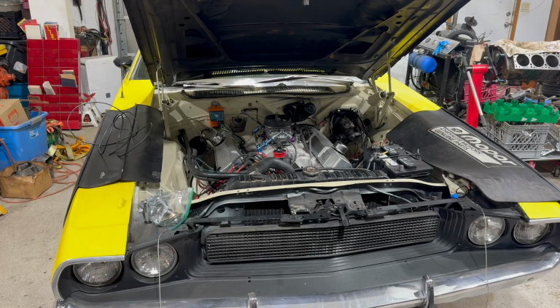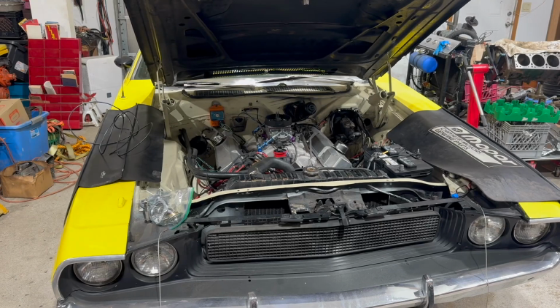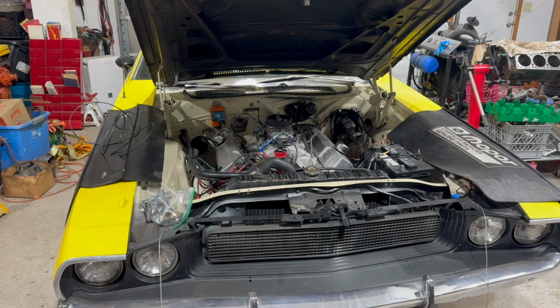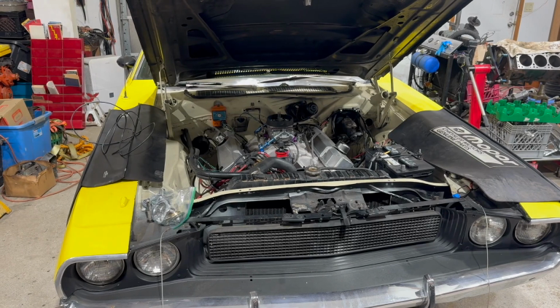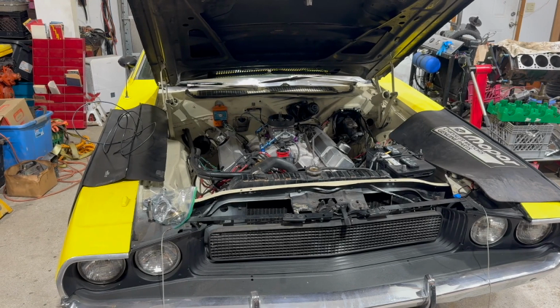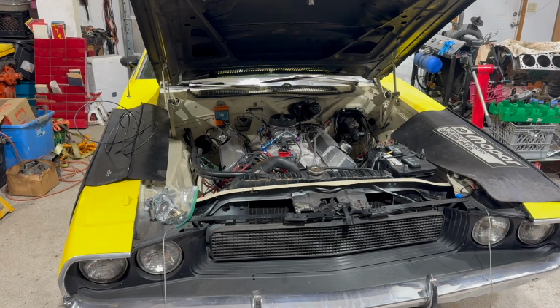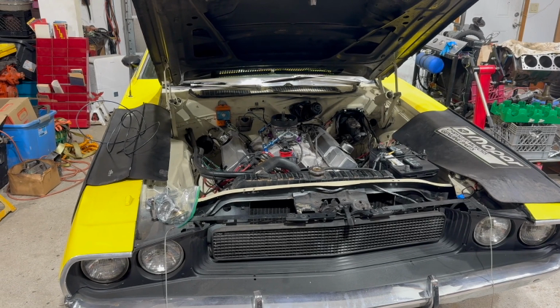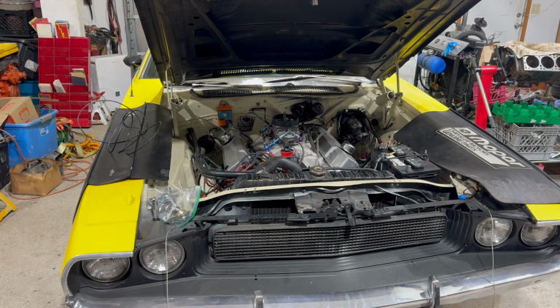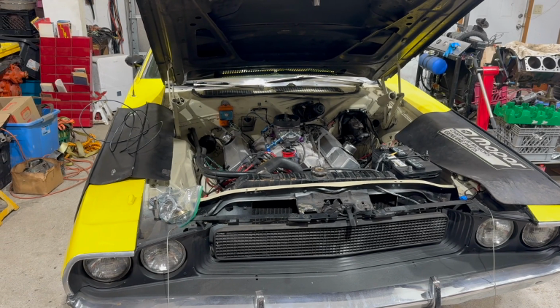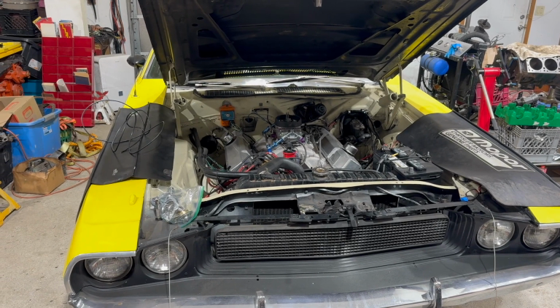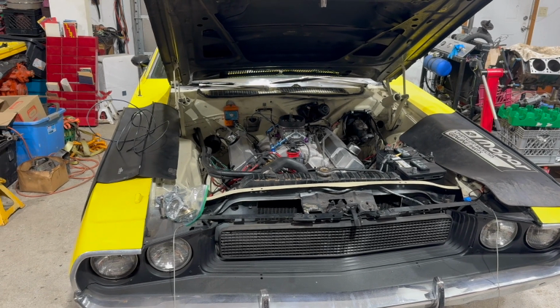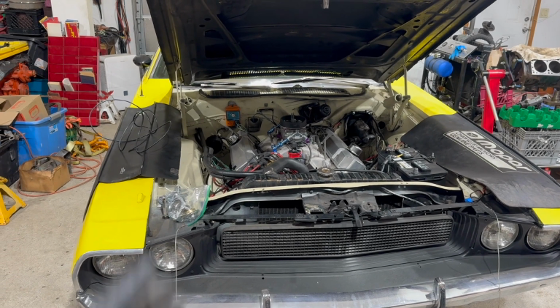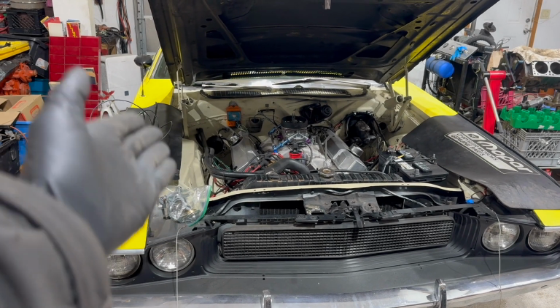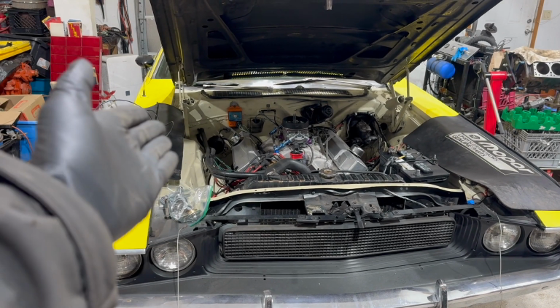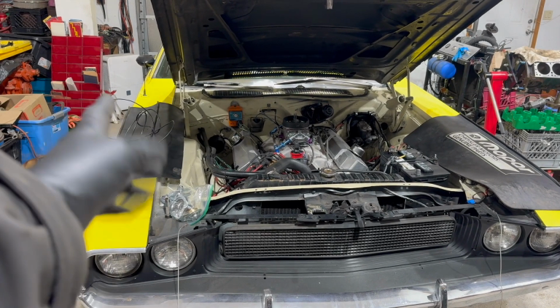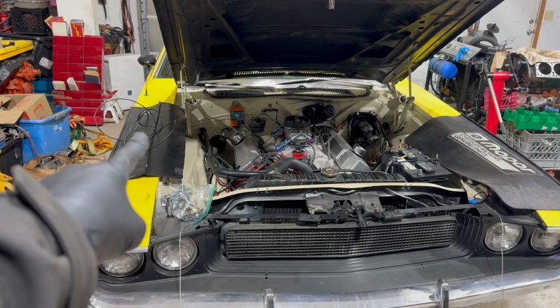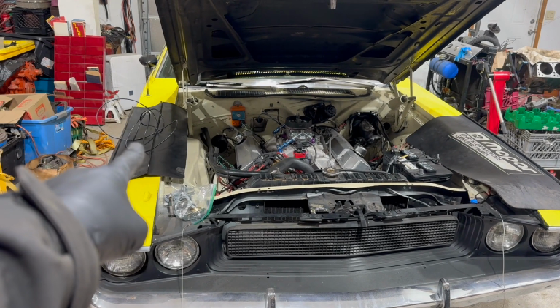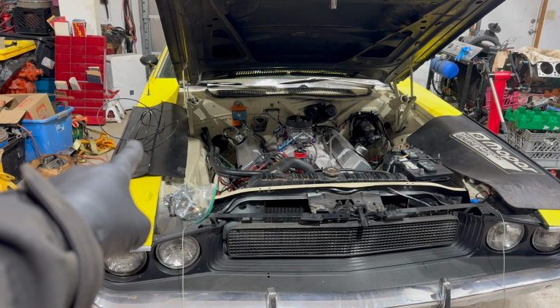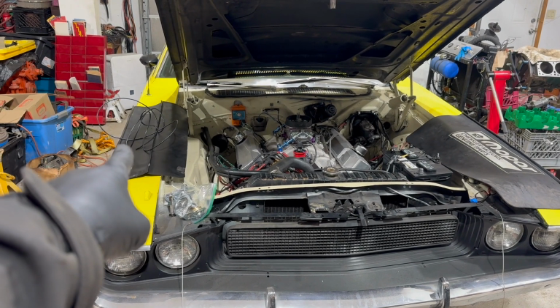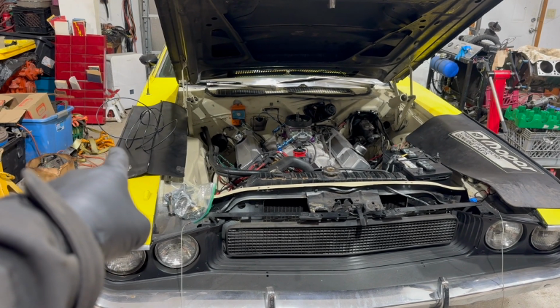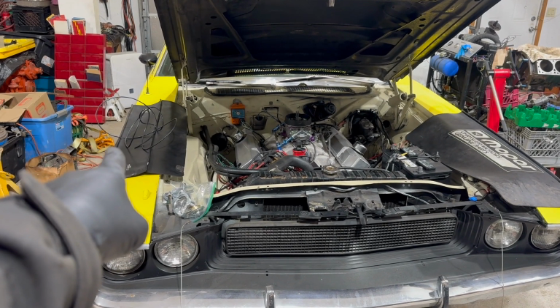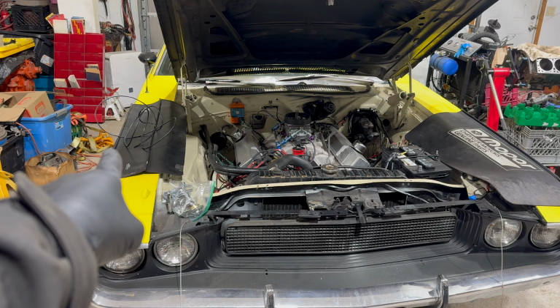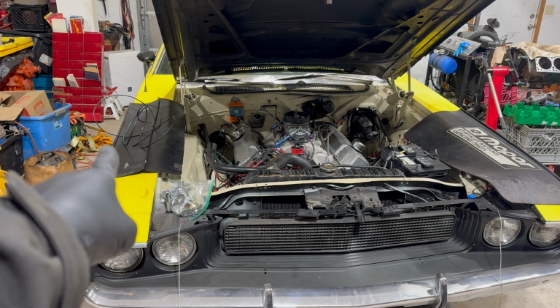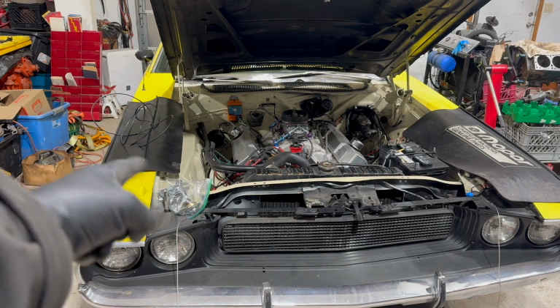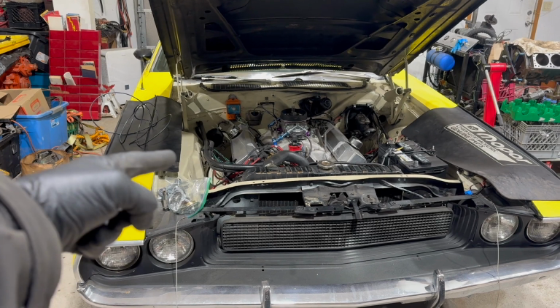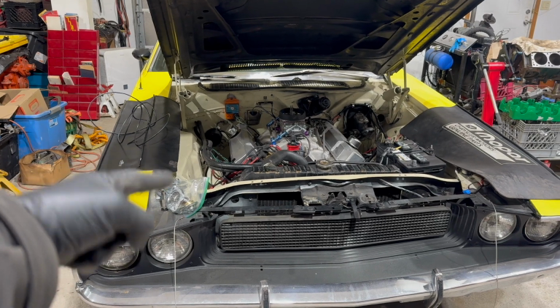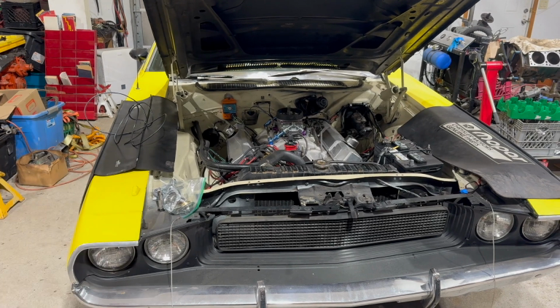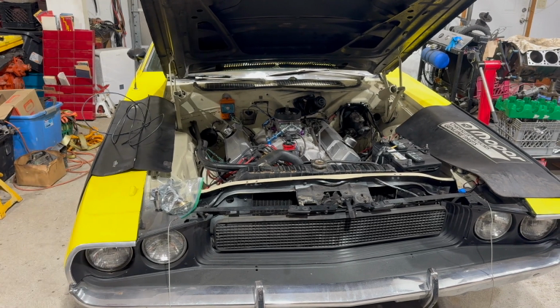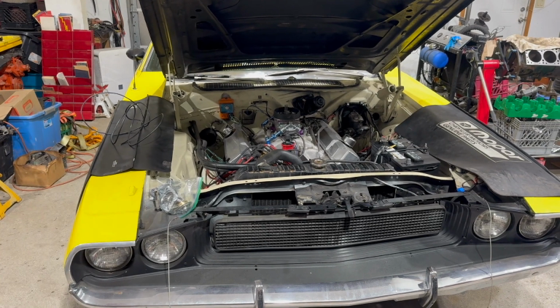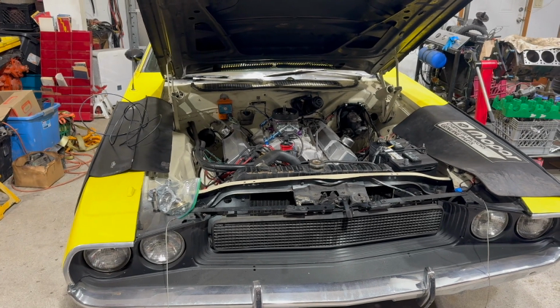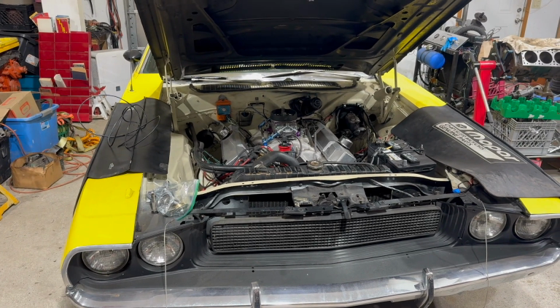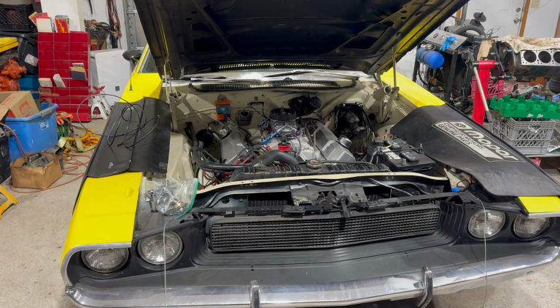Hi, I'm Jamie. This is Dead Dodge Garage, and this is about to be a shunt wire for the charging system on this 1970 Dodge Challenger.